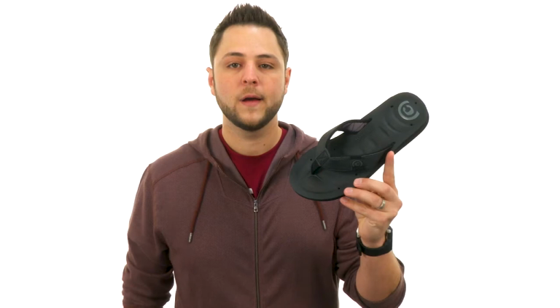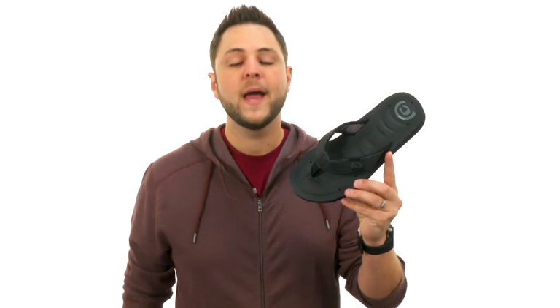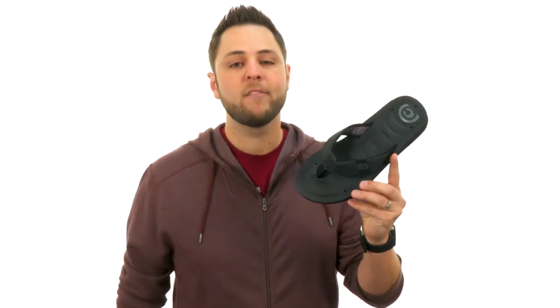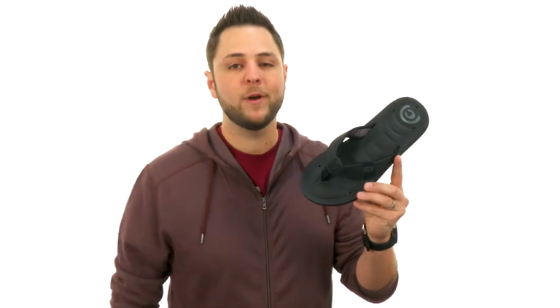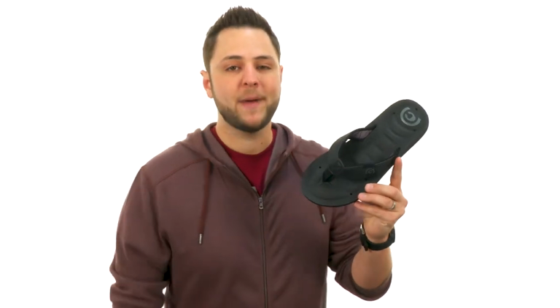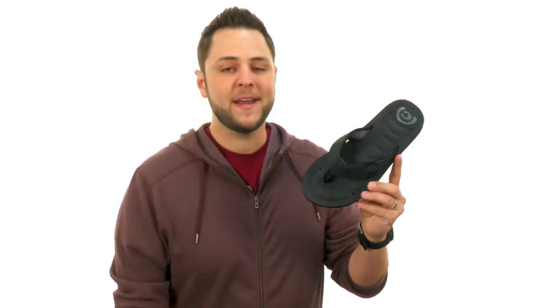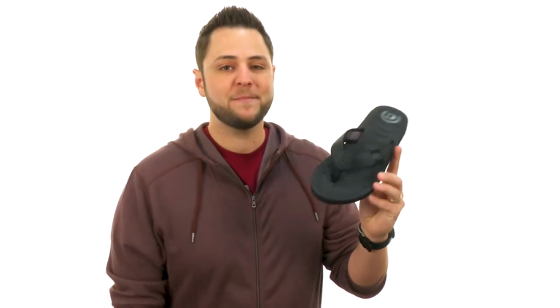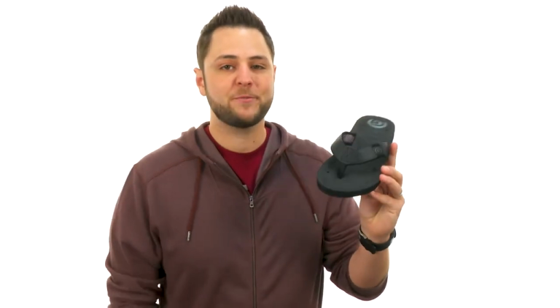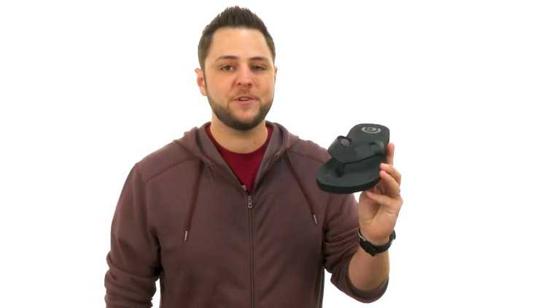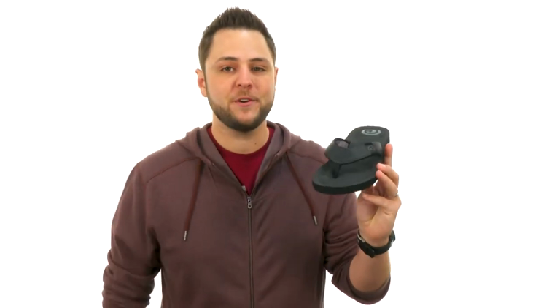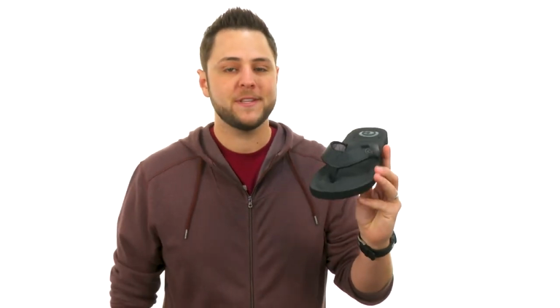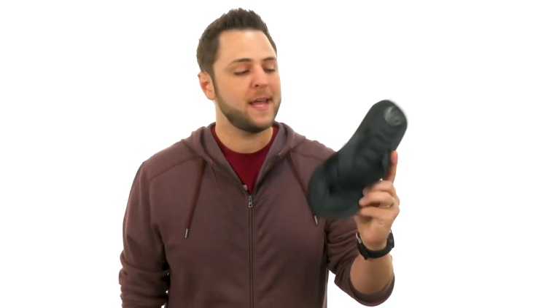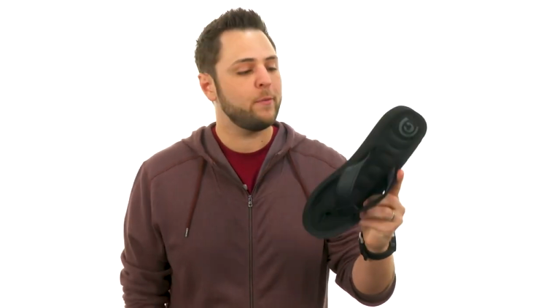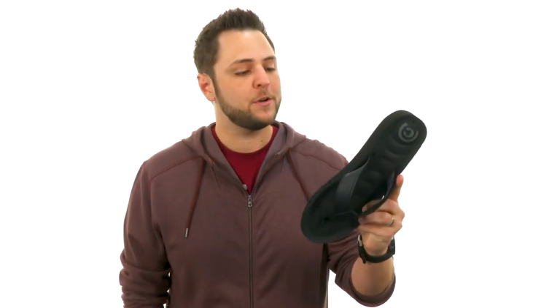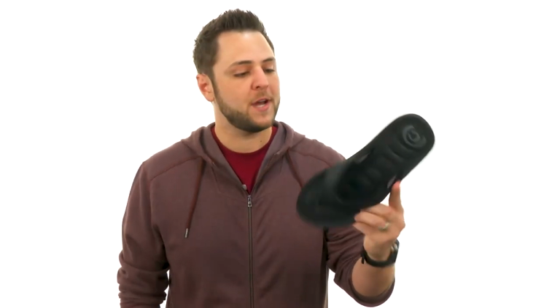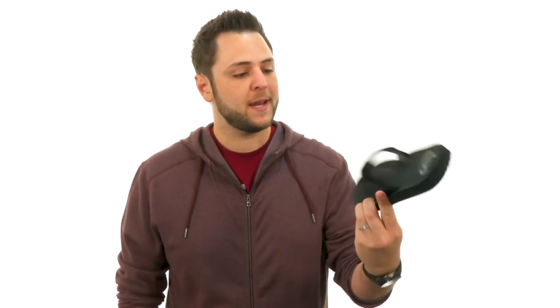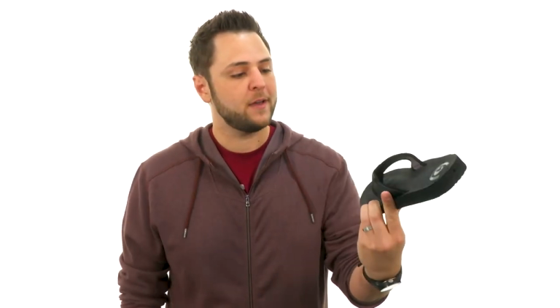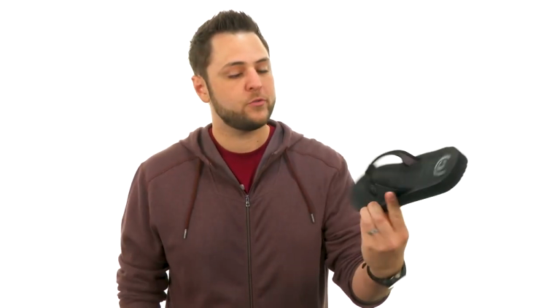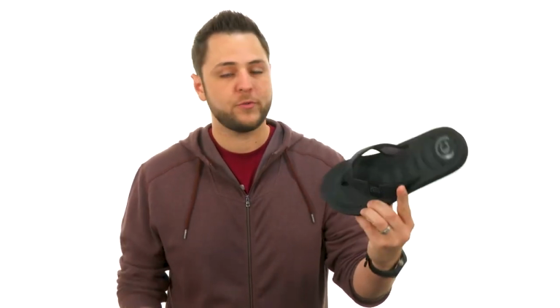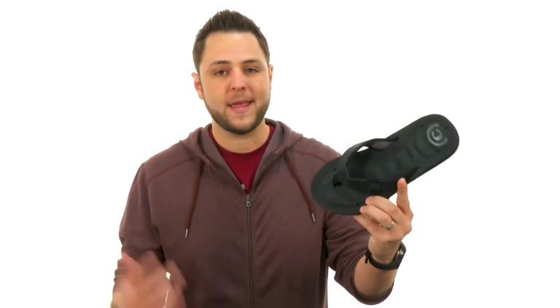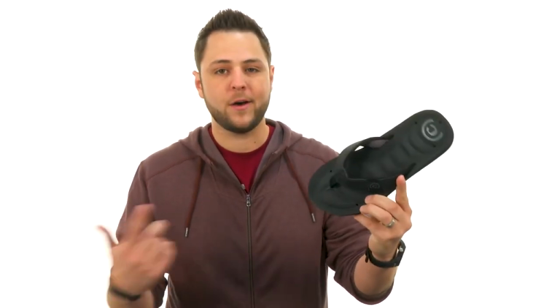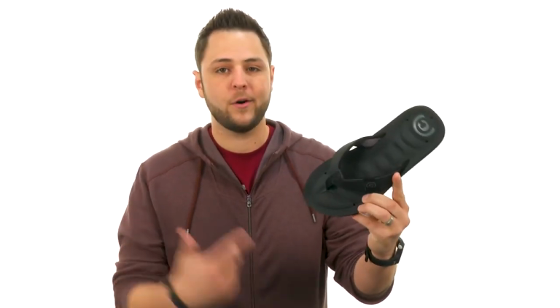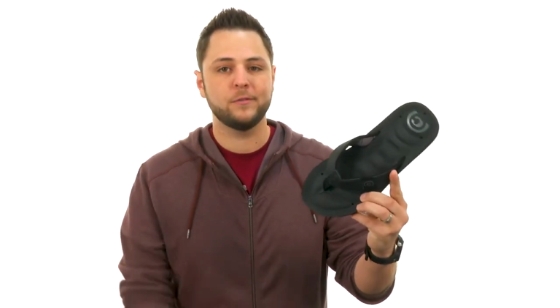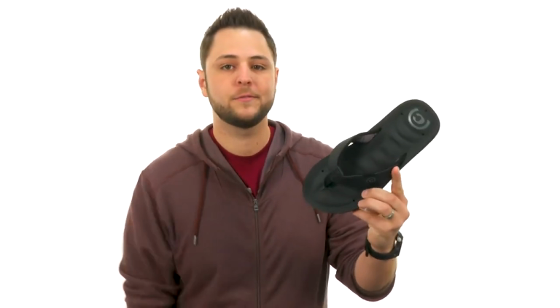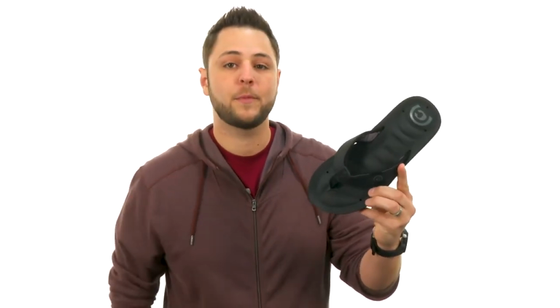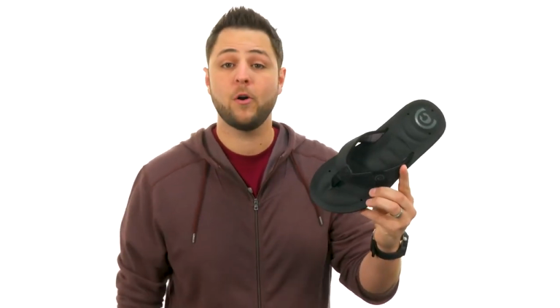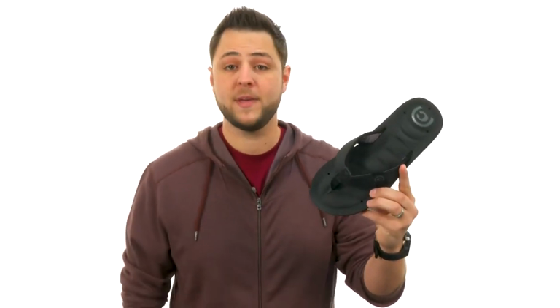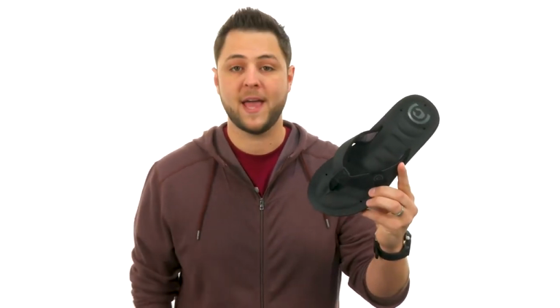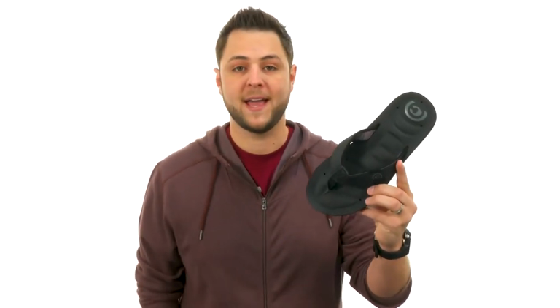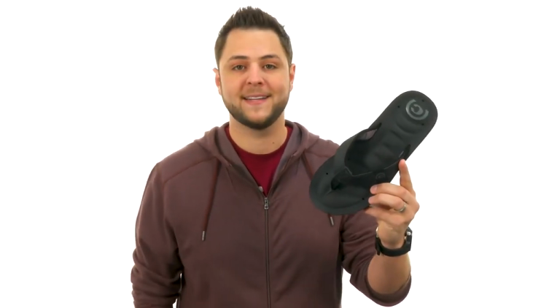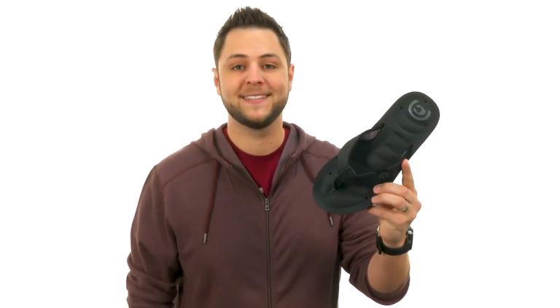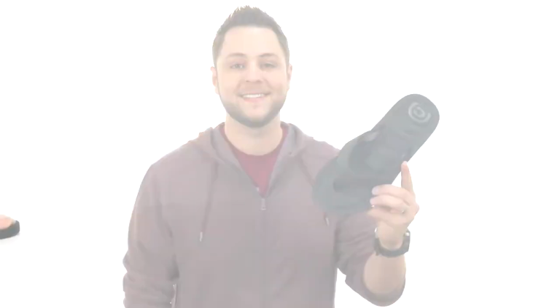Hey everyone, my name is Richard and today we're checking out Drano from Coby-Anne.